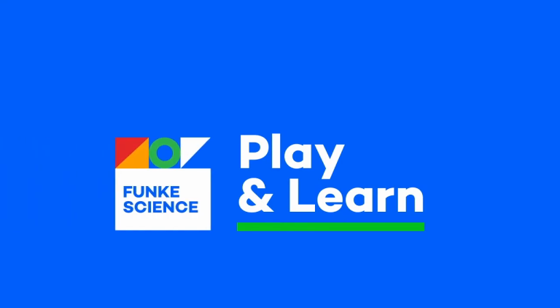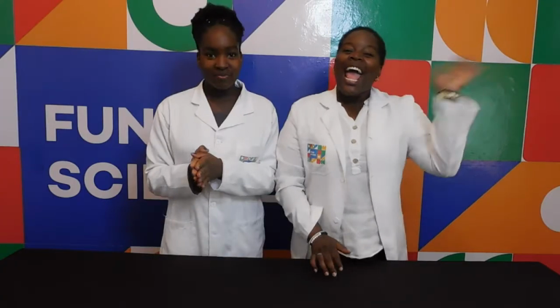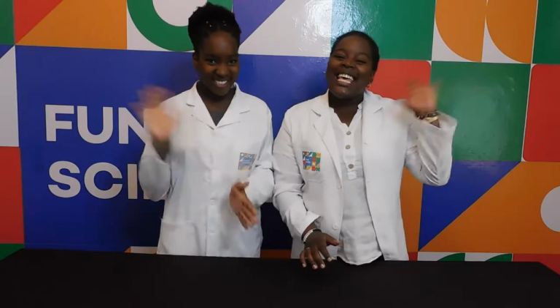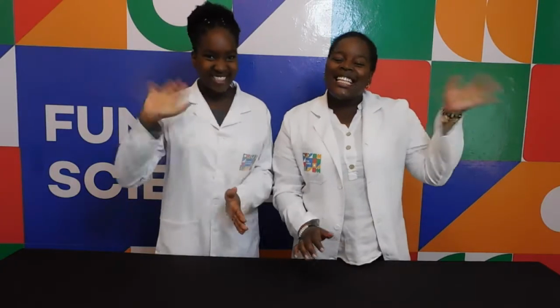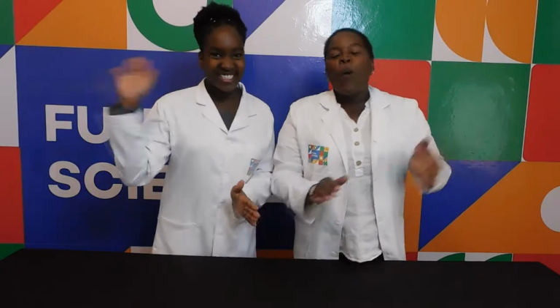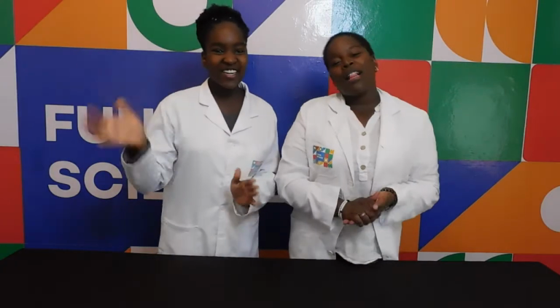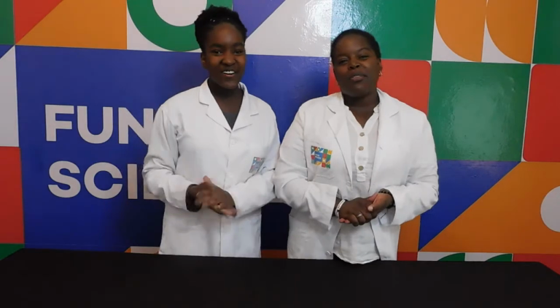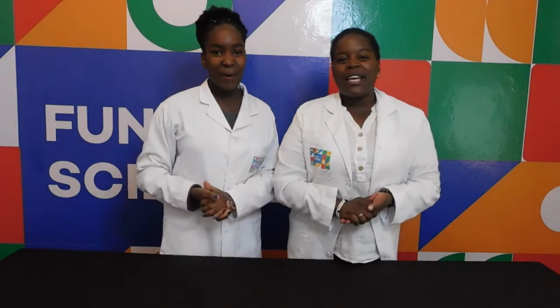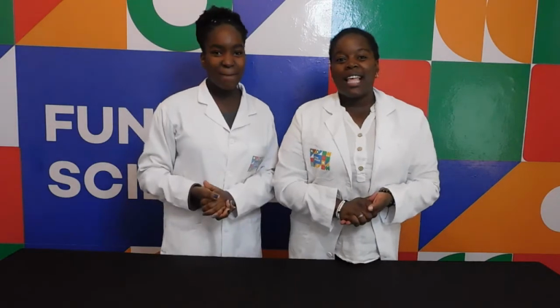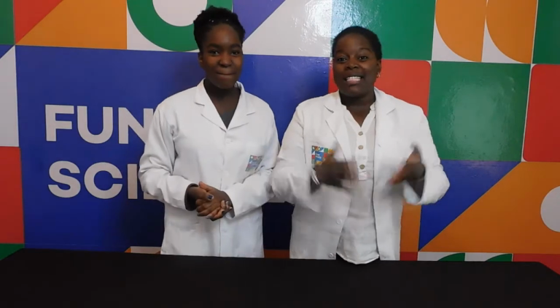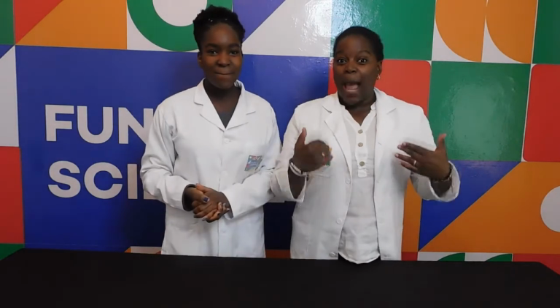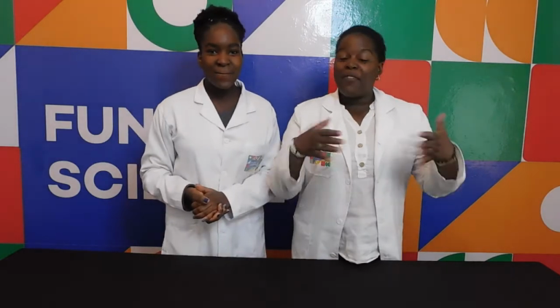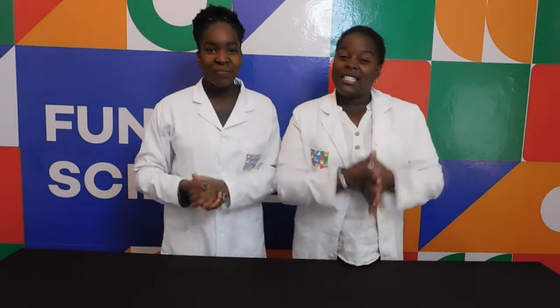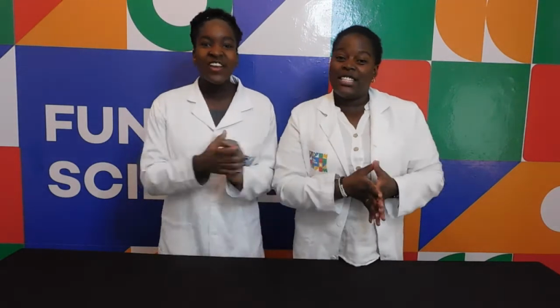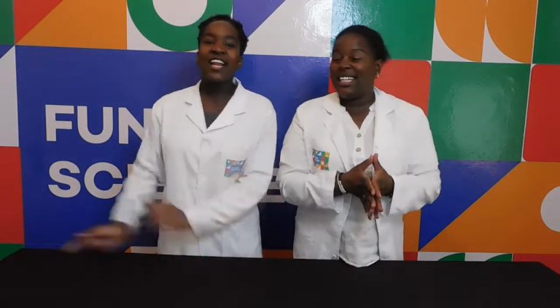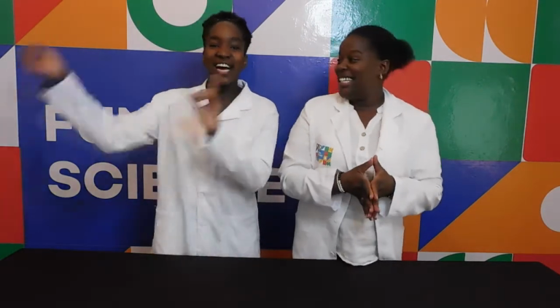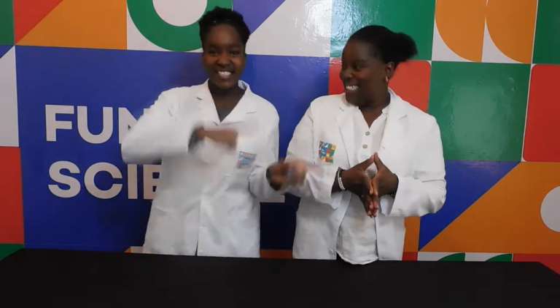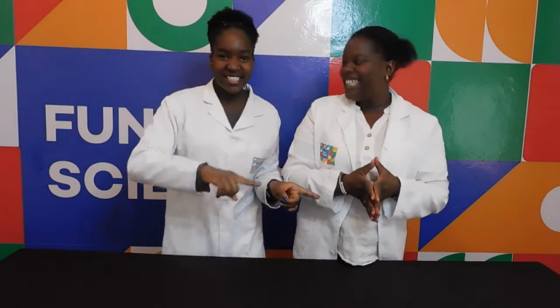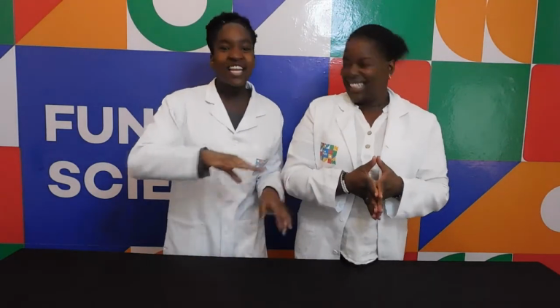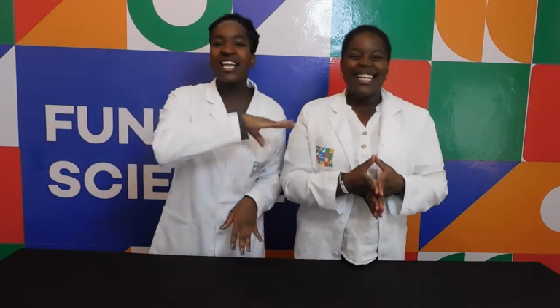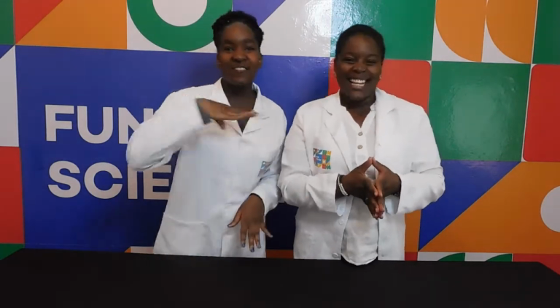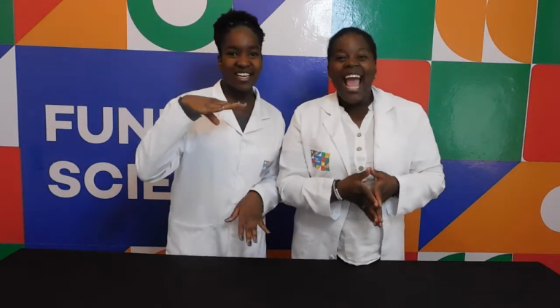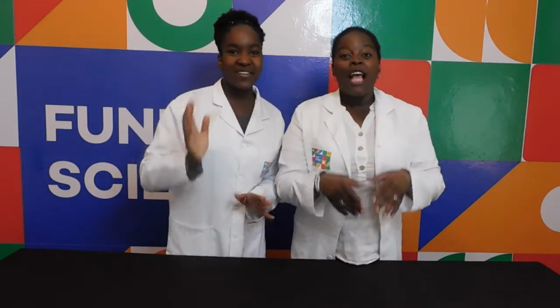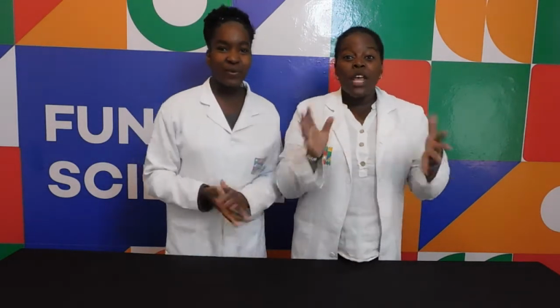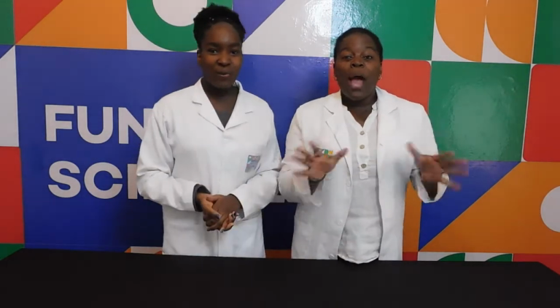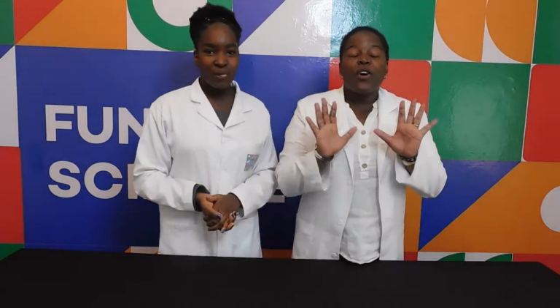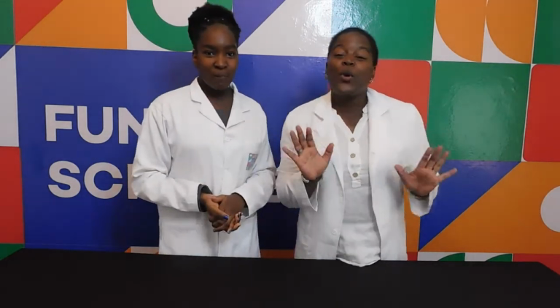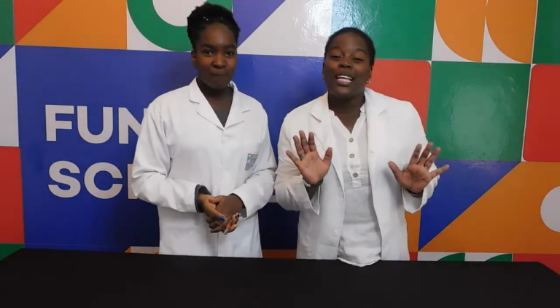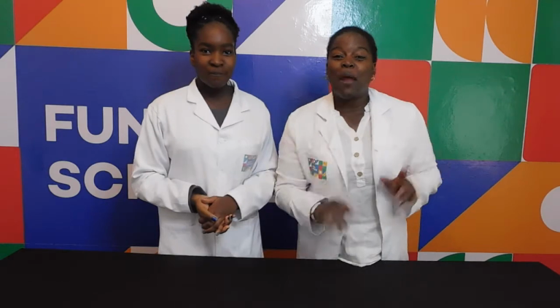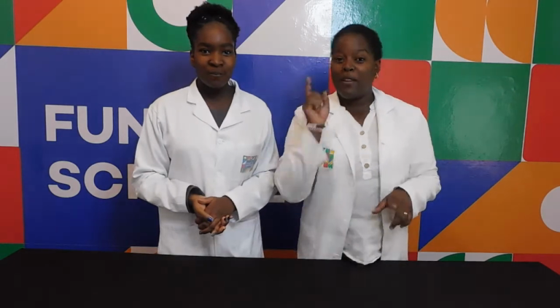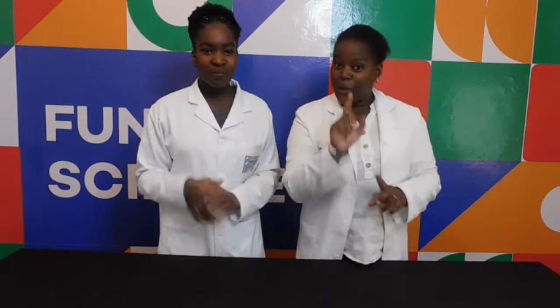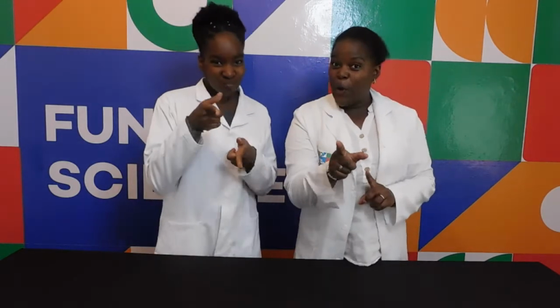Hey kids, welcome to Funky Facts. I'm Professor TJ, and her sister Nelly Welly. And today we have a cool experiment for you.